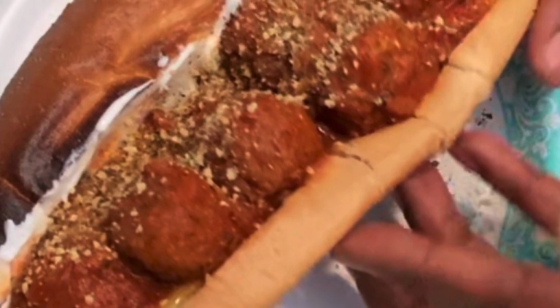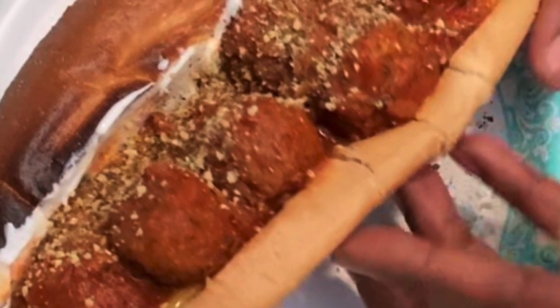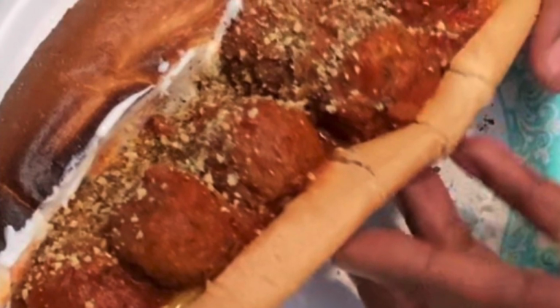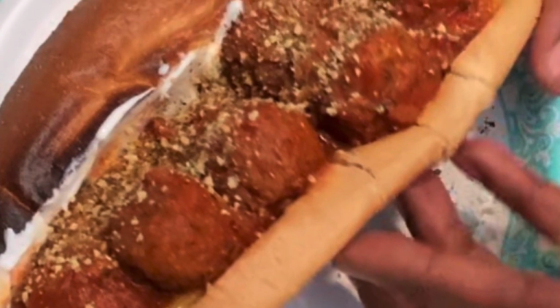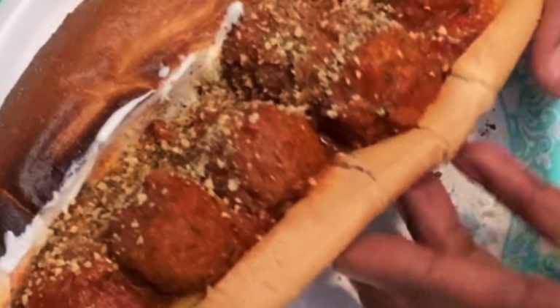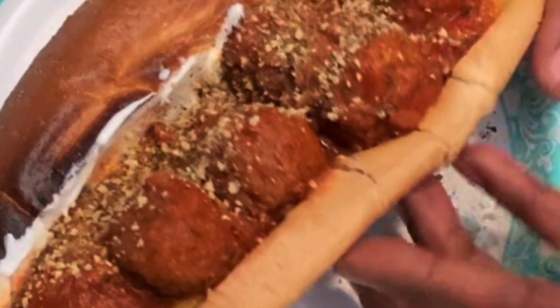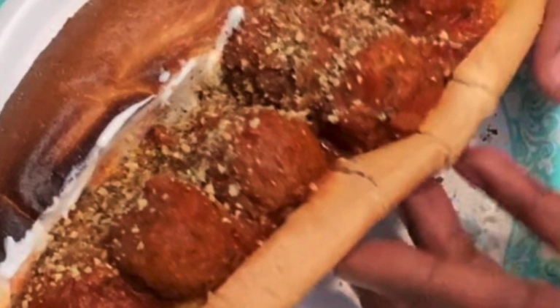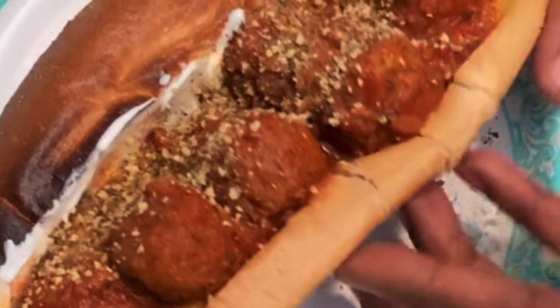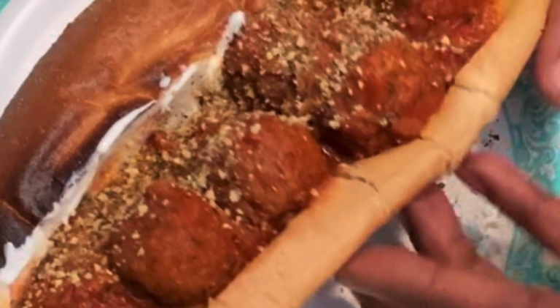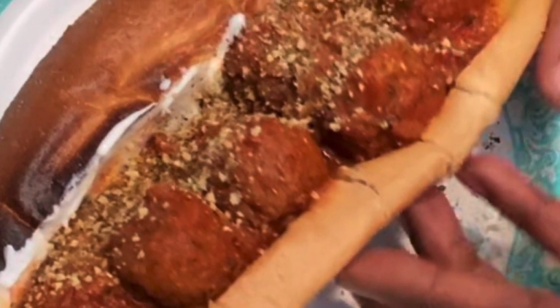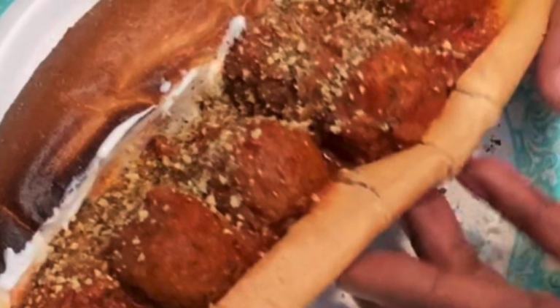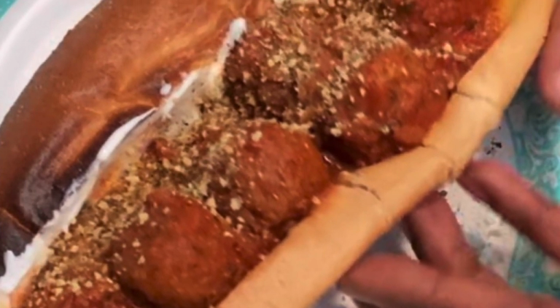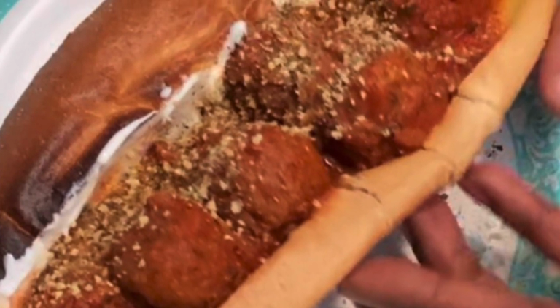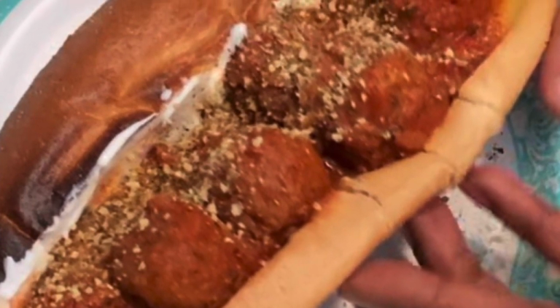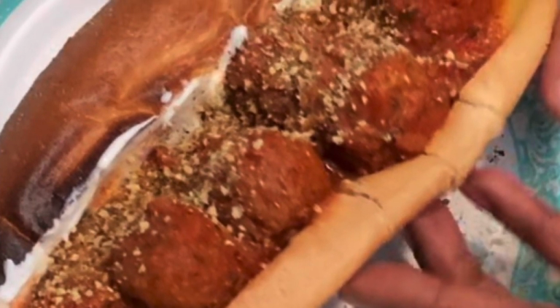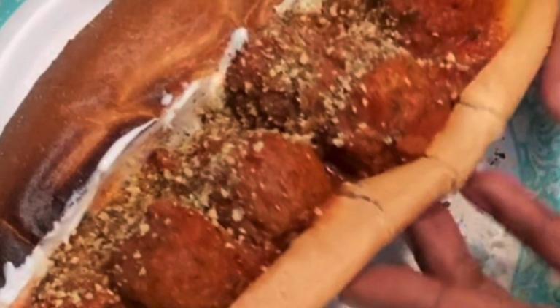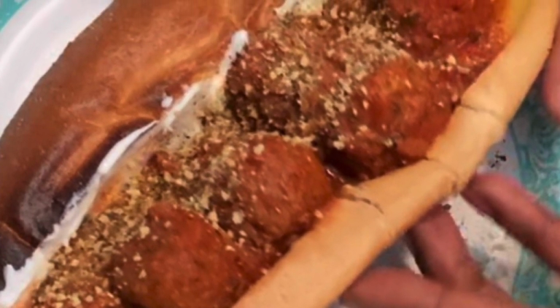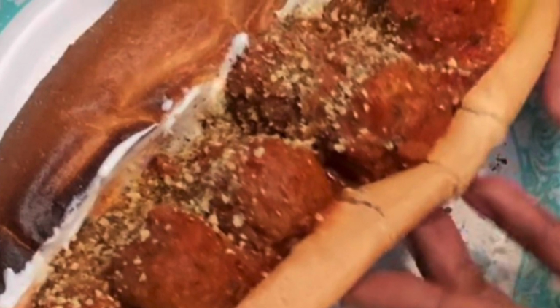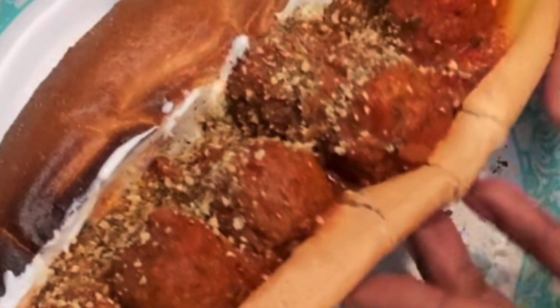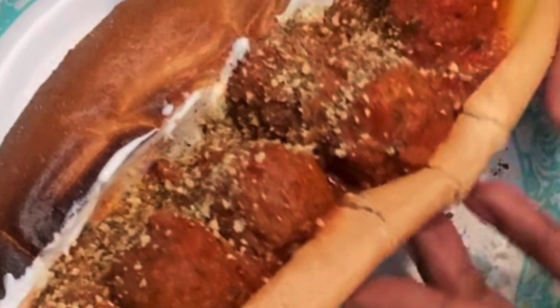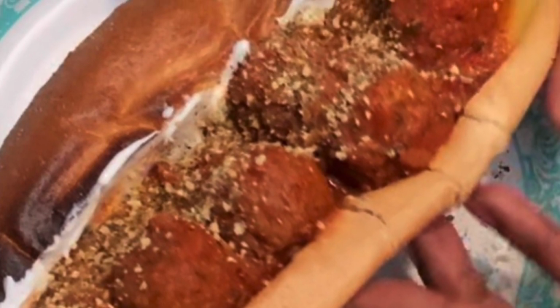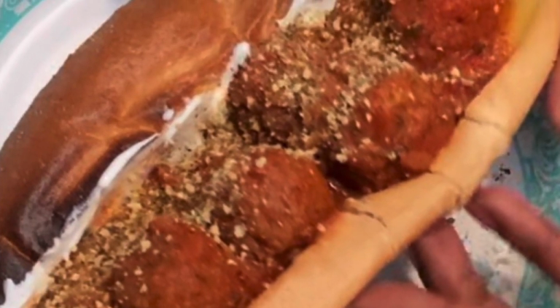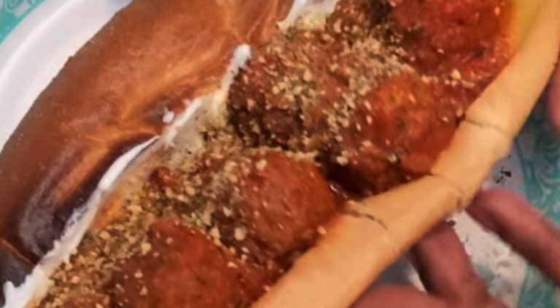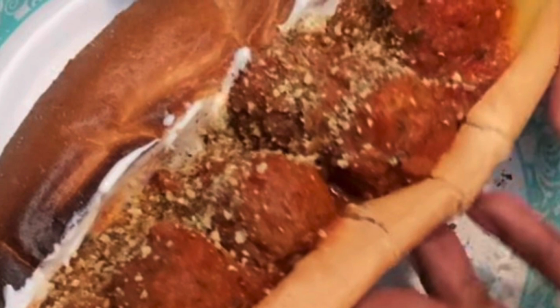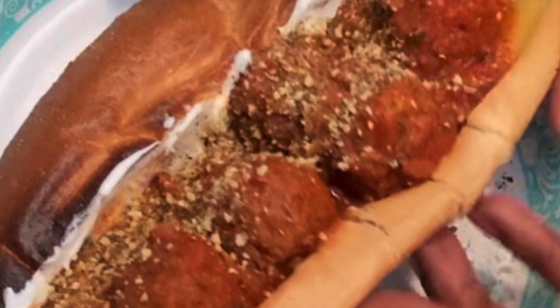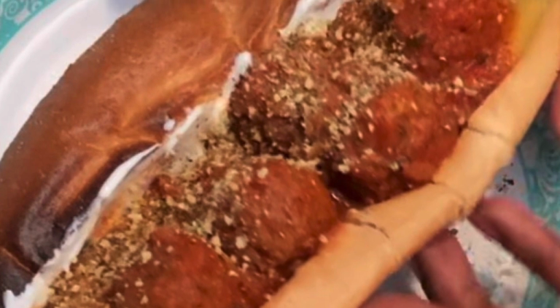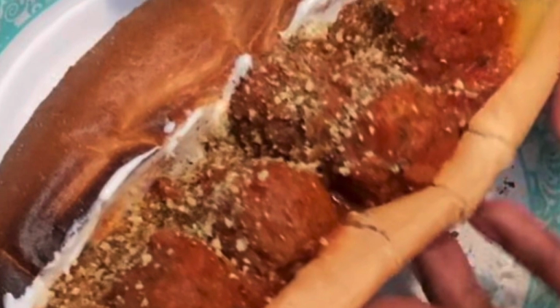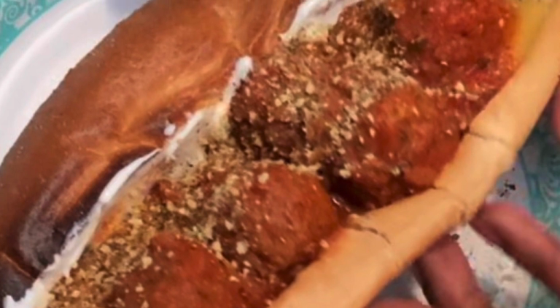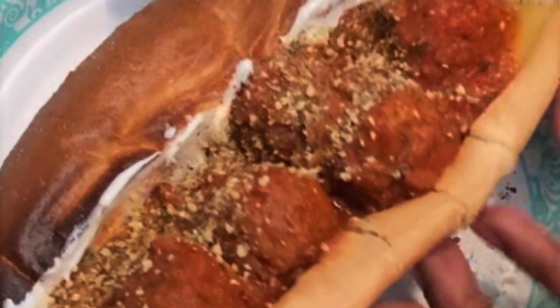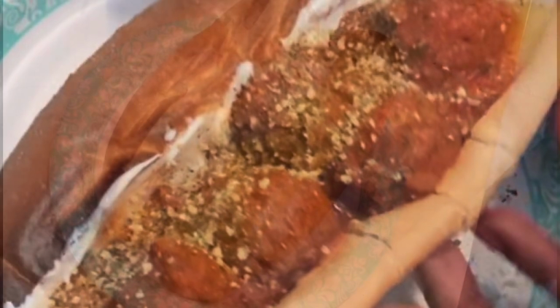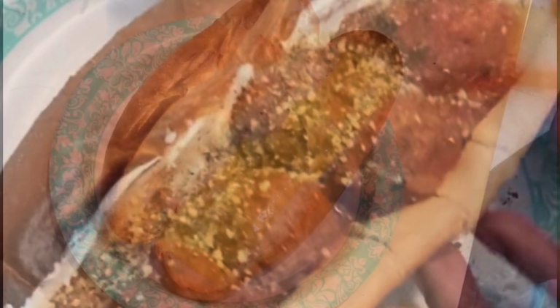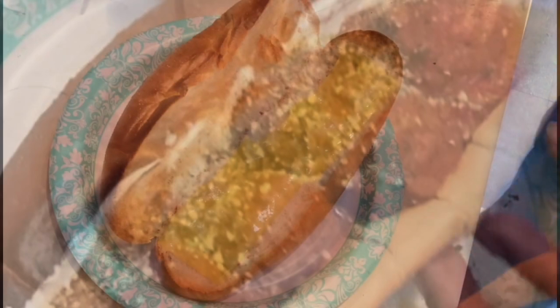I just wanted to show you how I put together my meatball sub with my Italian vegan parm.